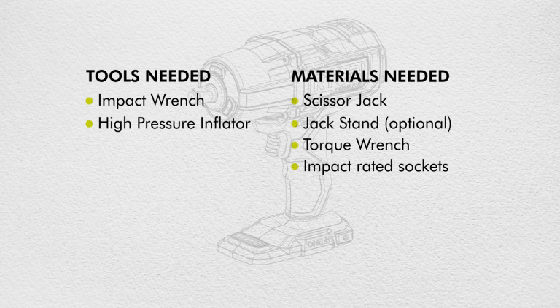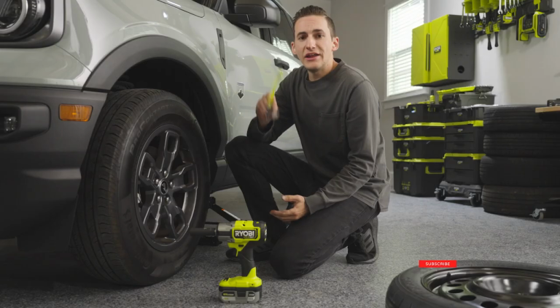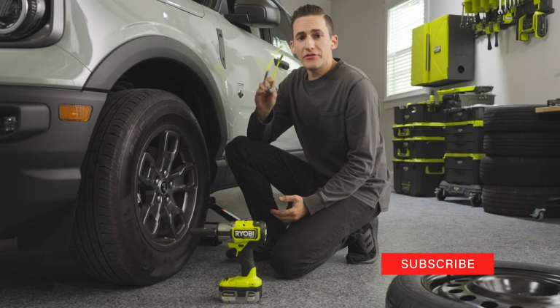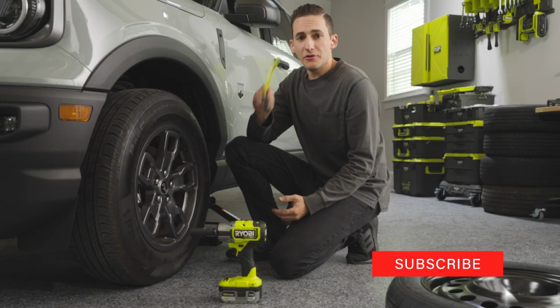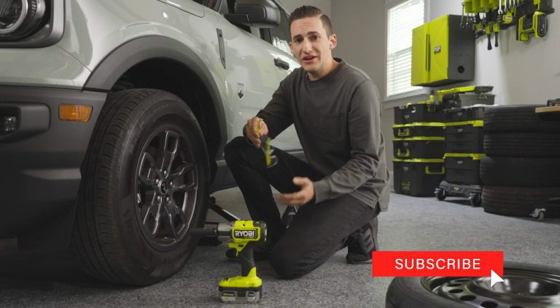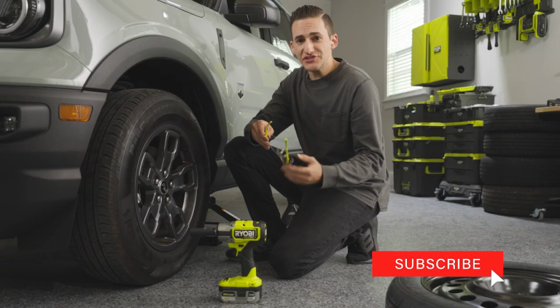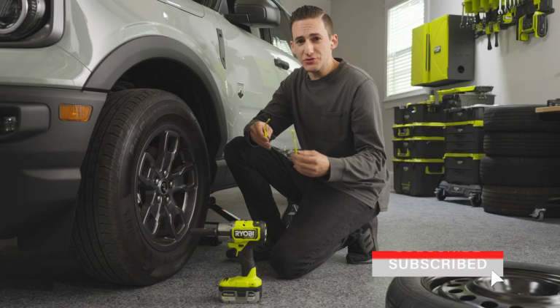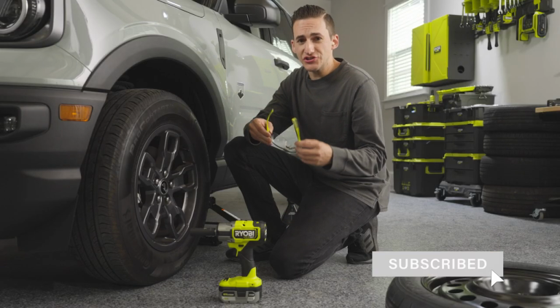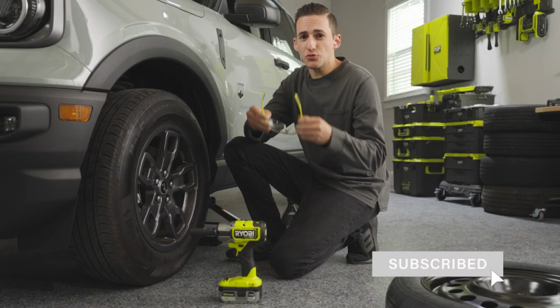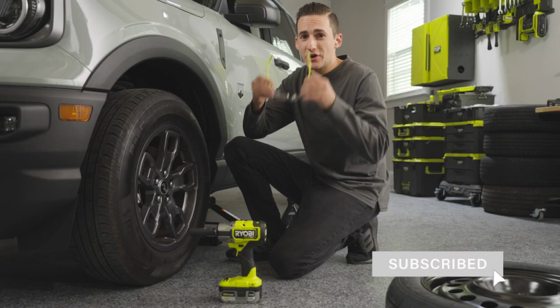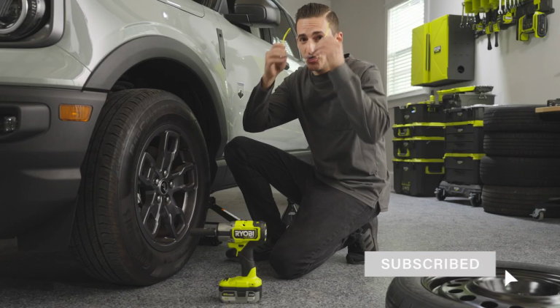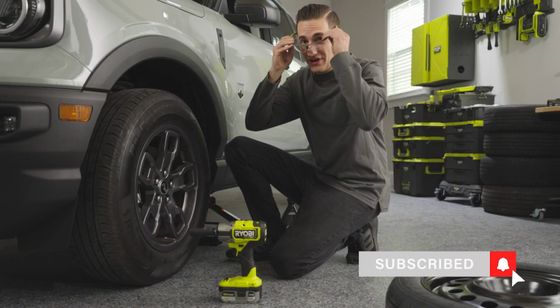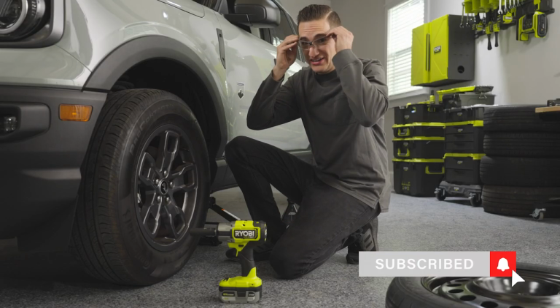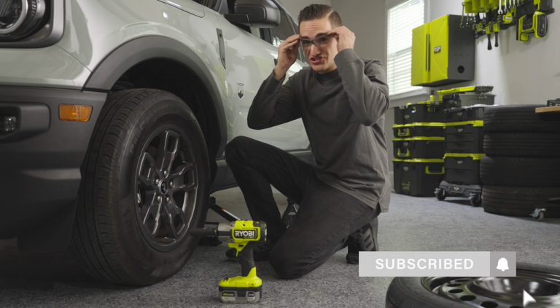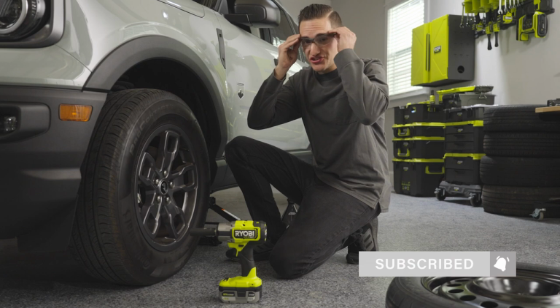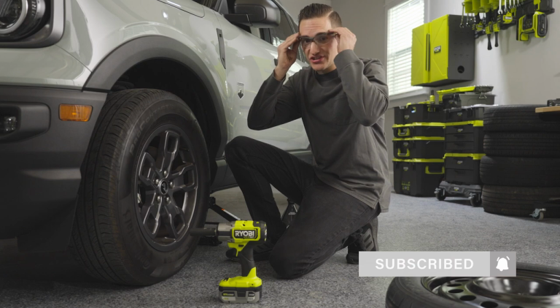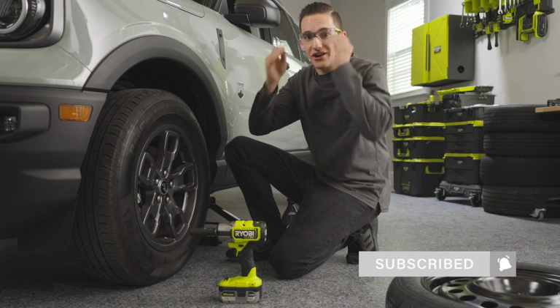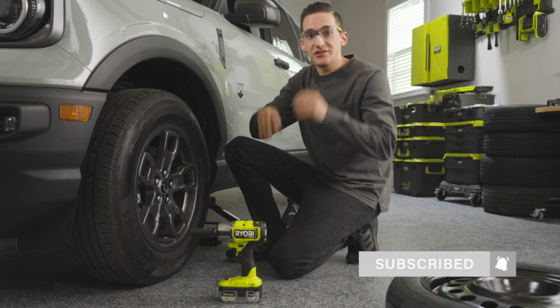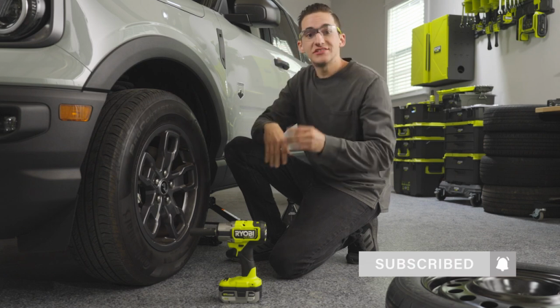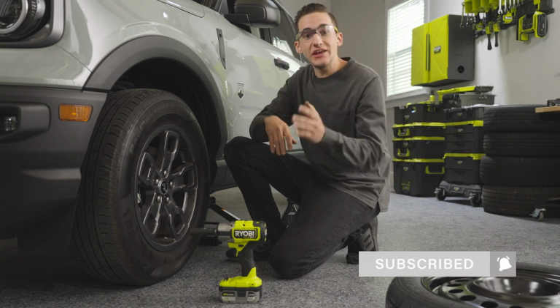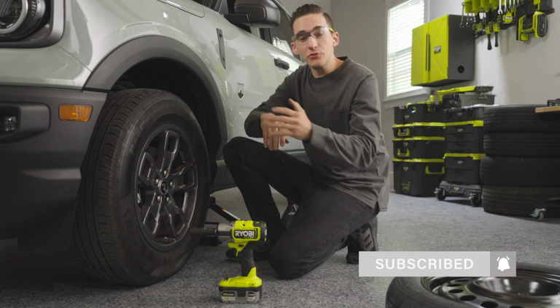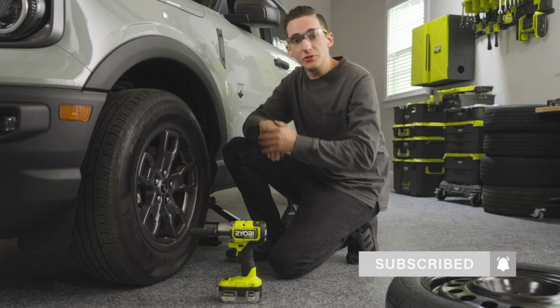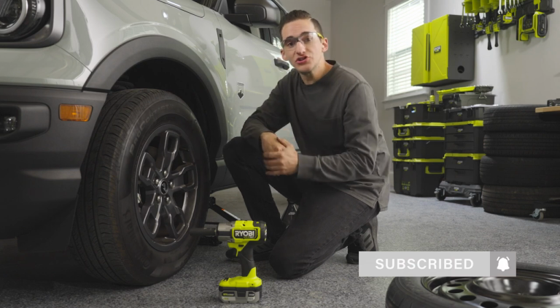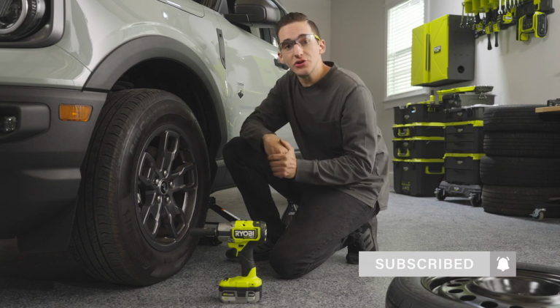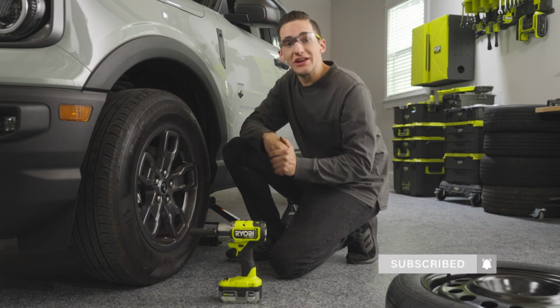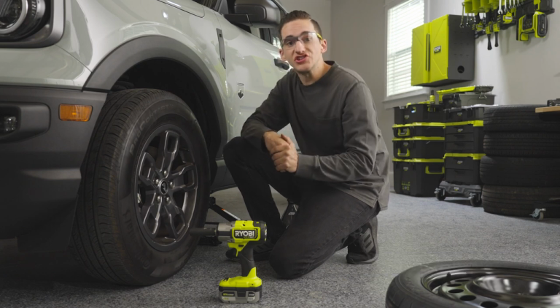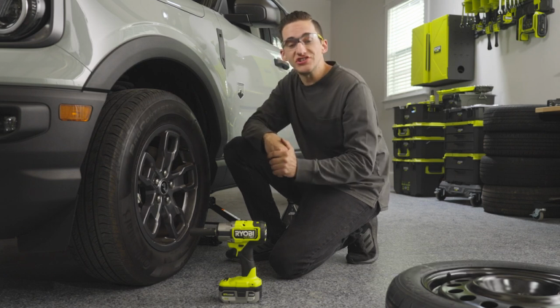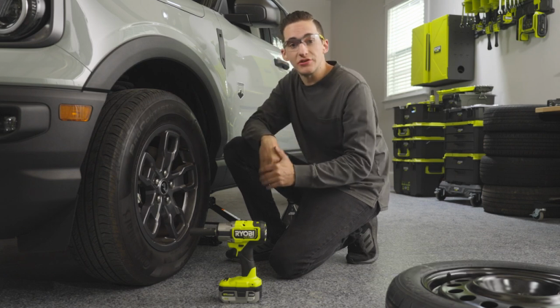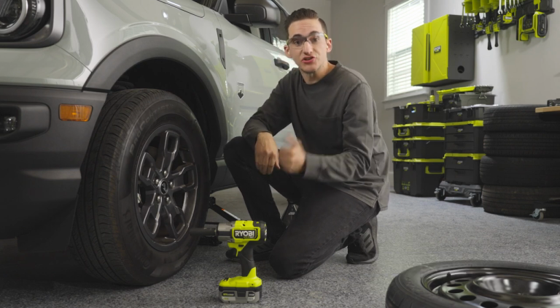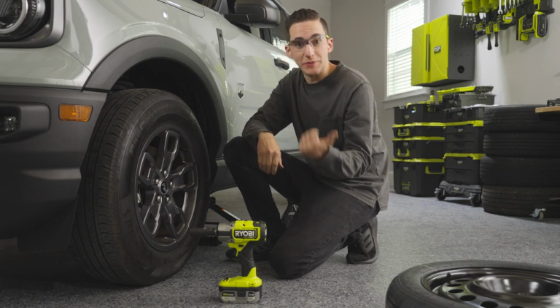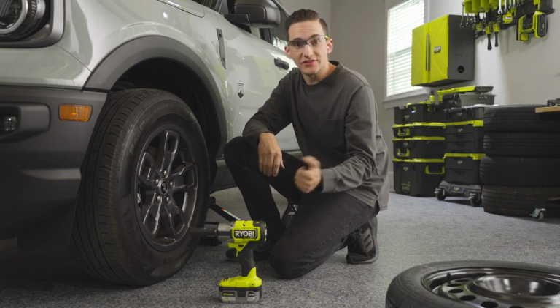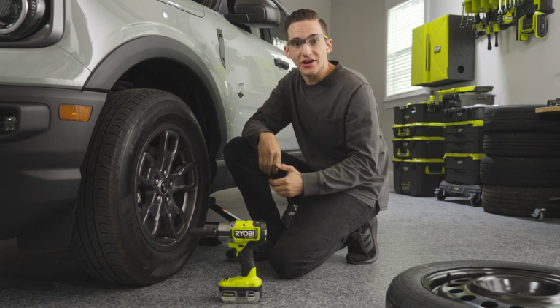Now, there are many situations where you may need to change your tire. Today, we're going to be showing you how to change out your spare tire.